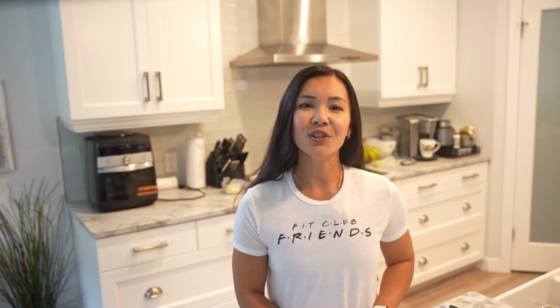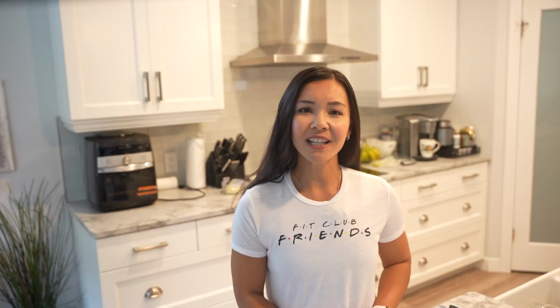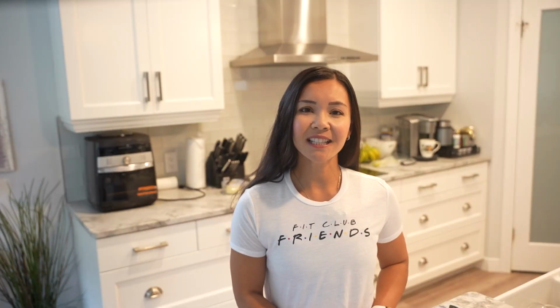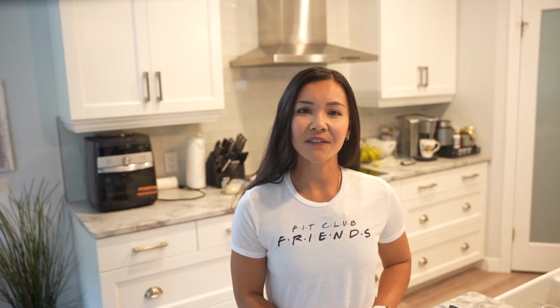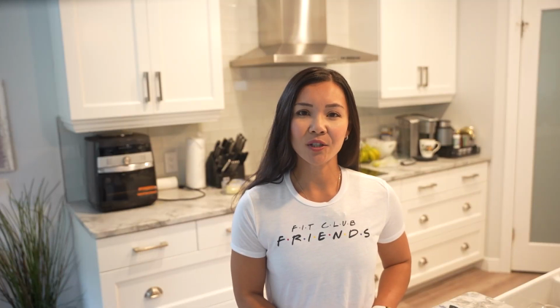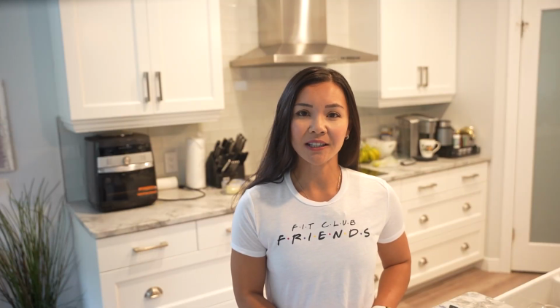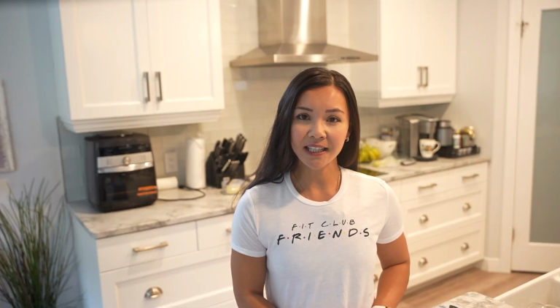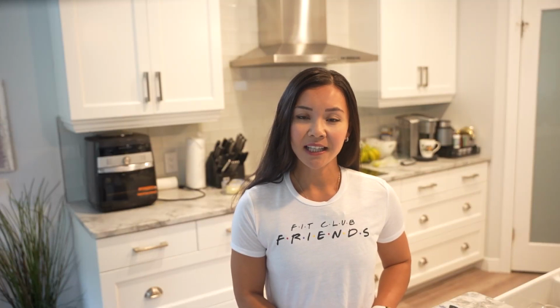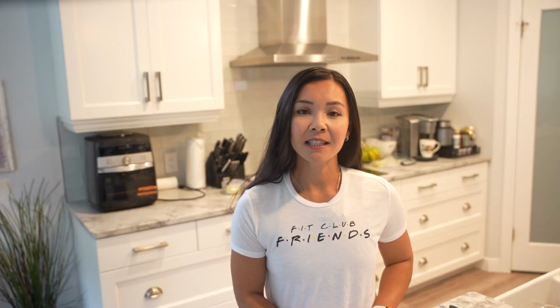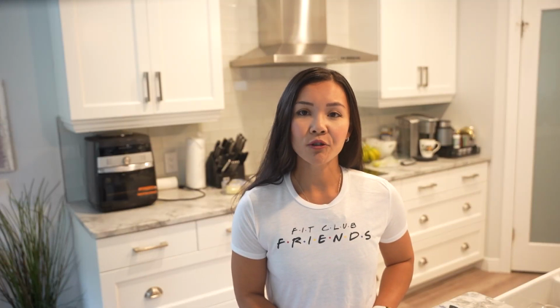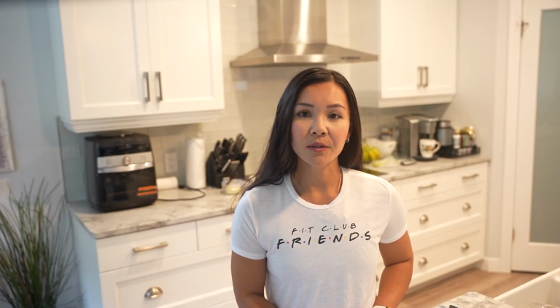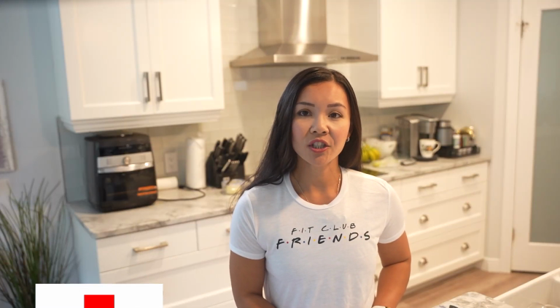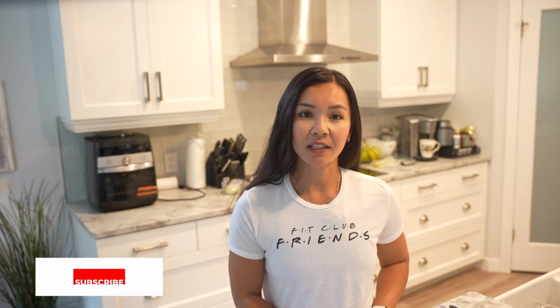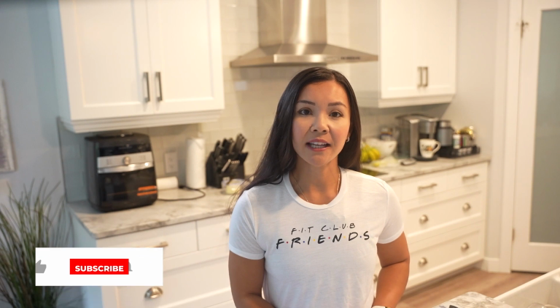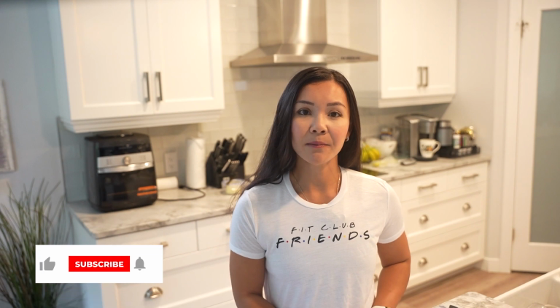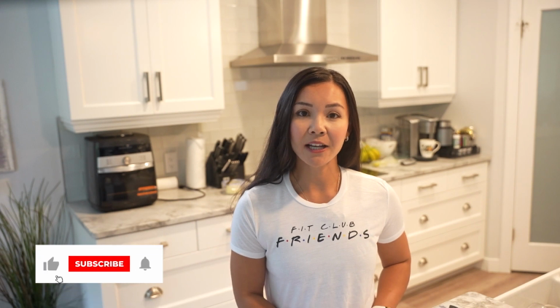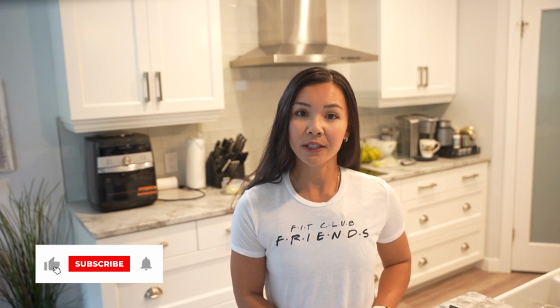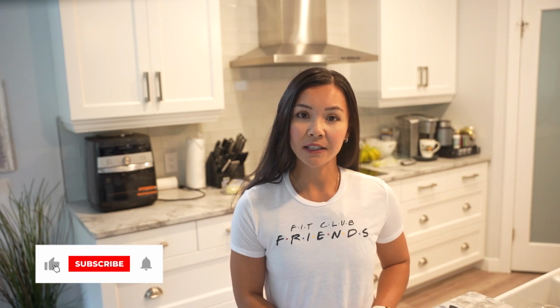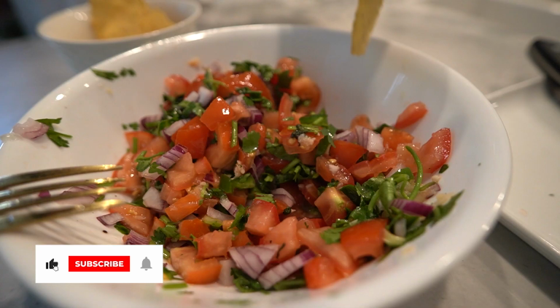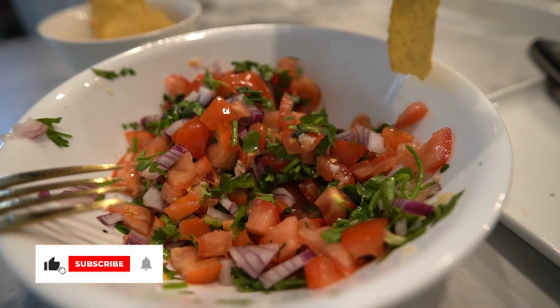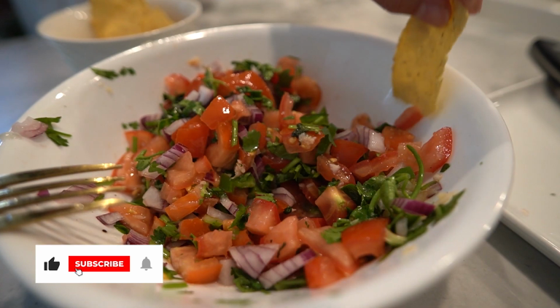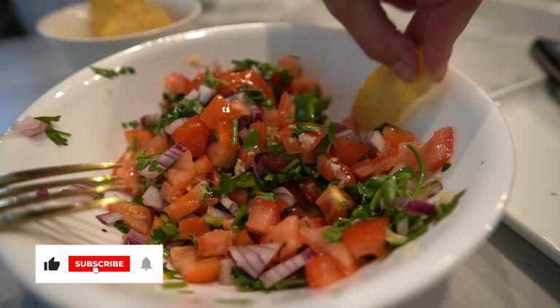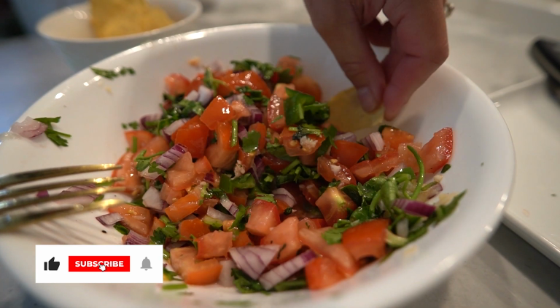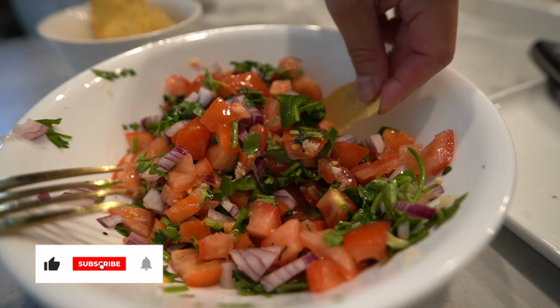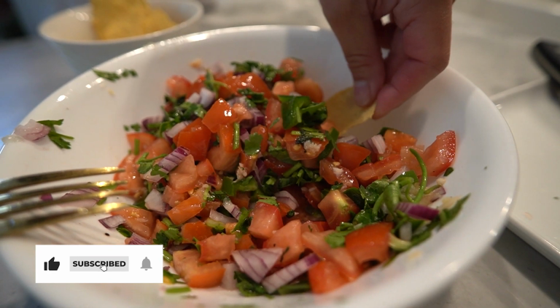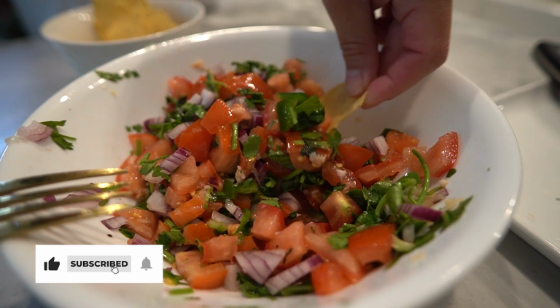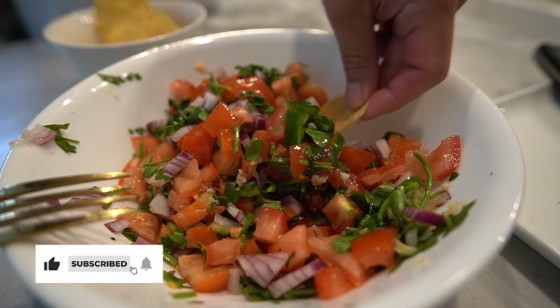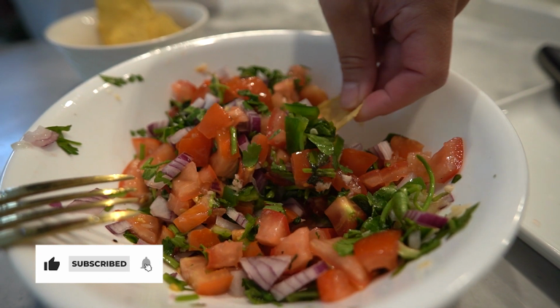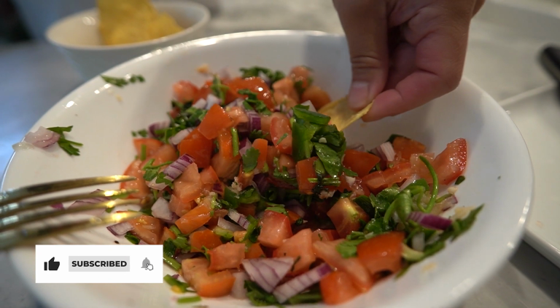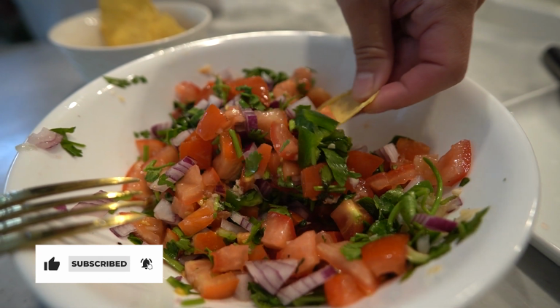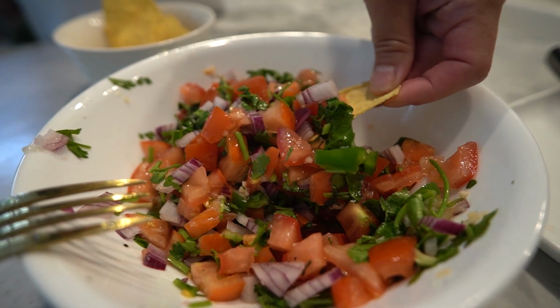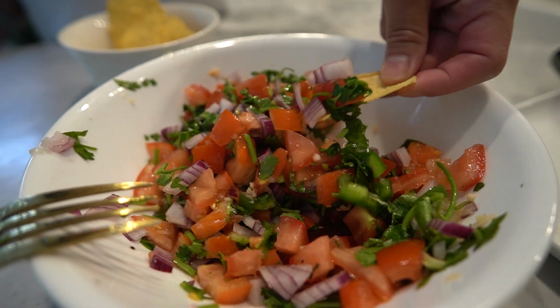Don't forget to give the video a like, subscribe to the channel, and come back weekly where I prepare simple, tasty, and healthy meals for you. See you soon.